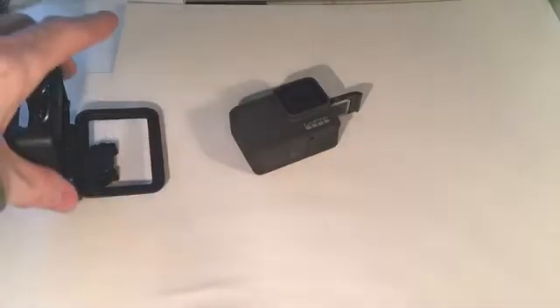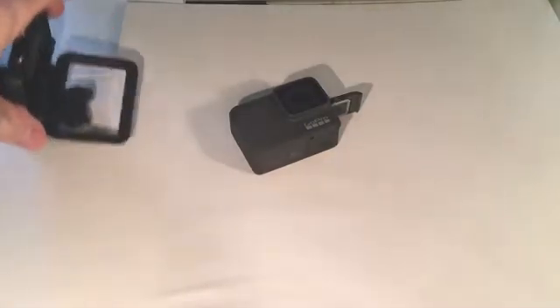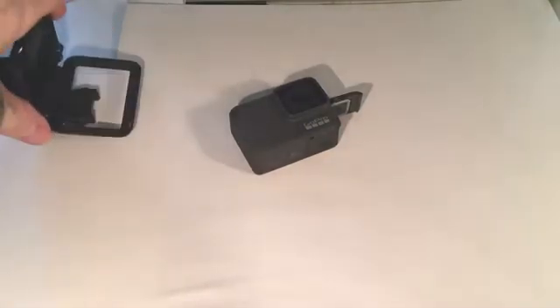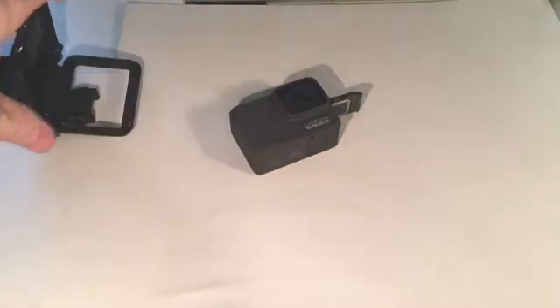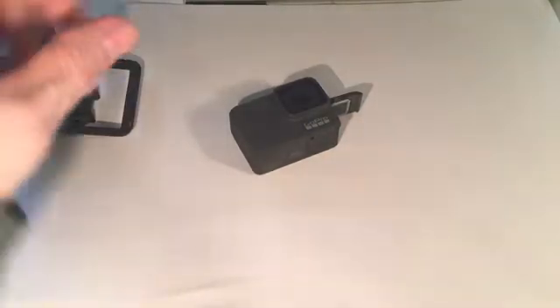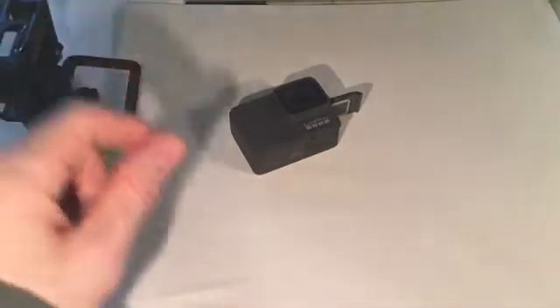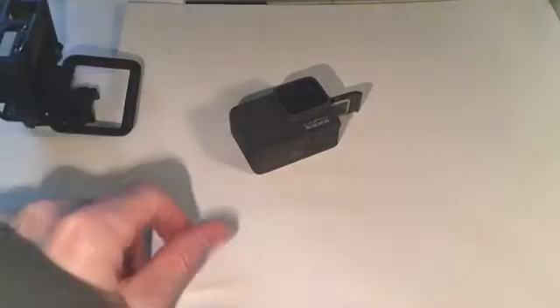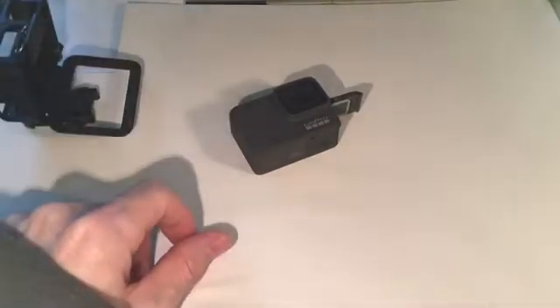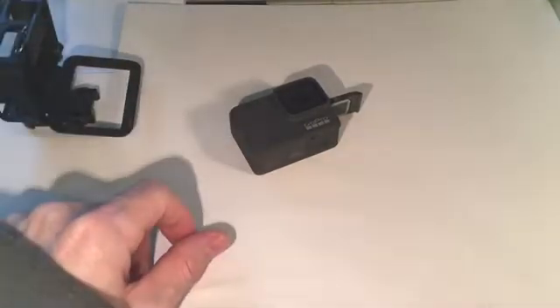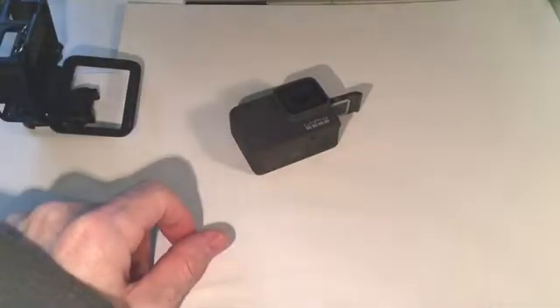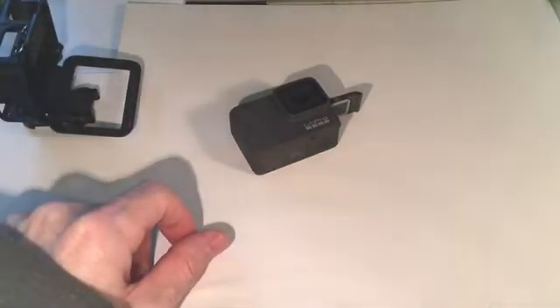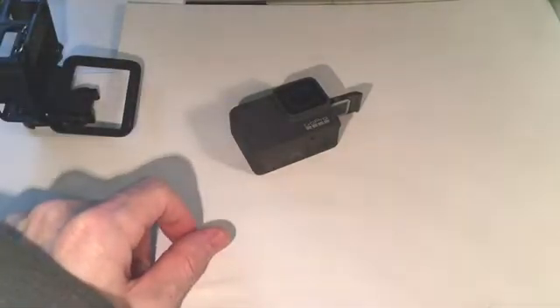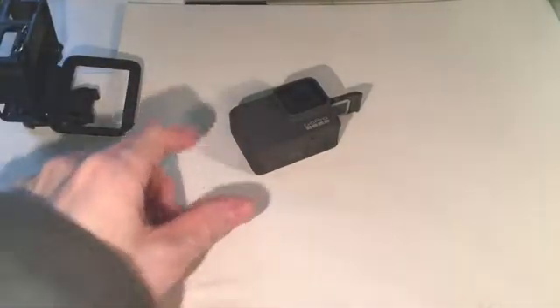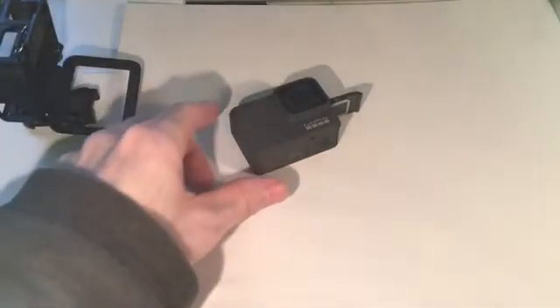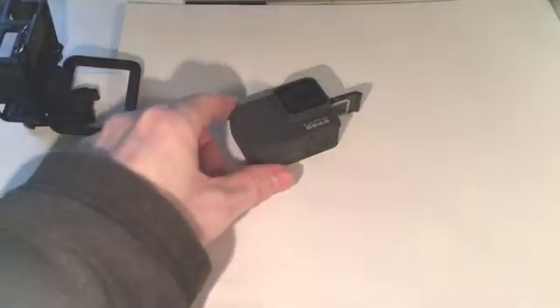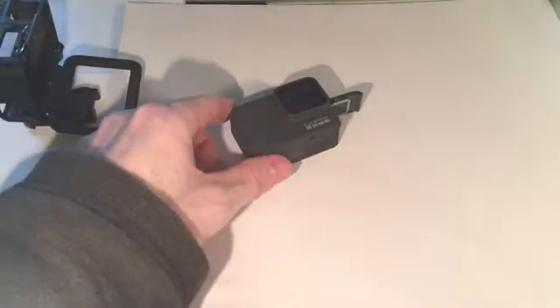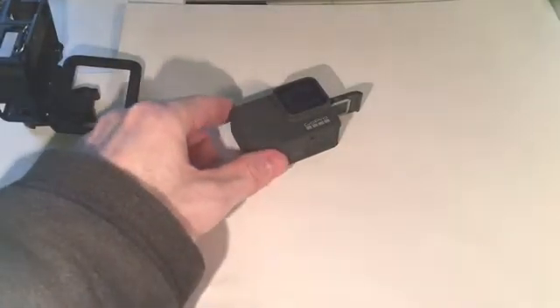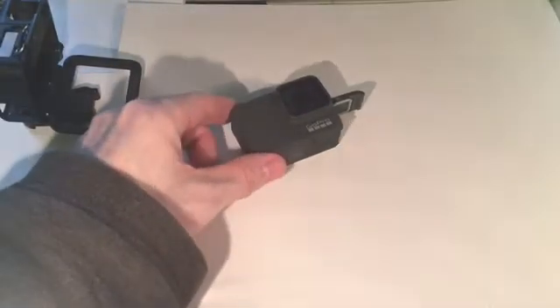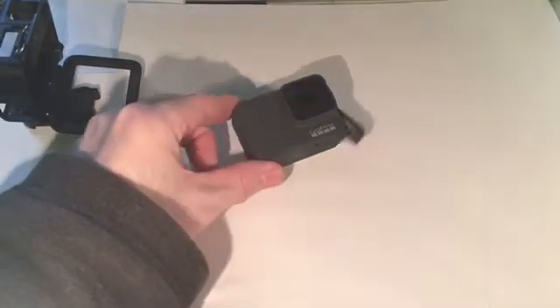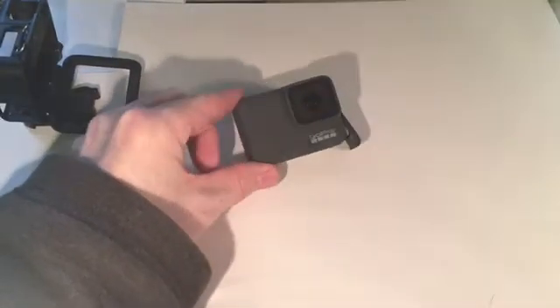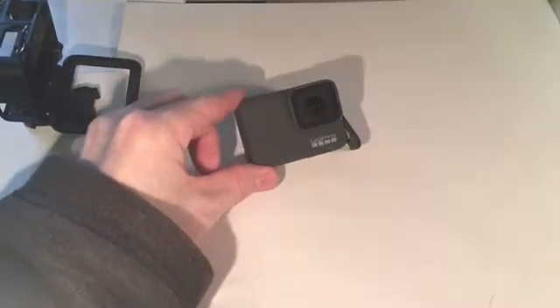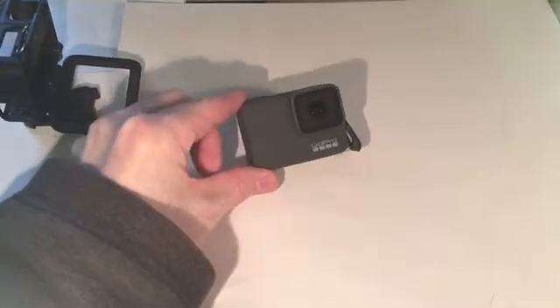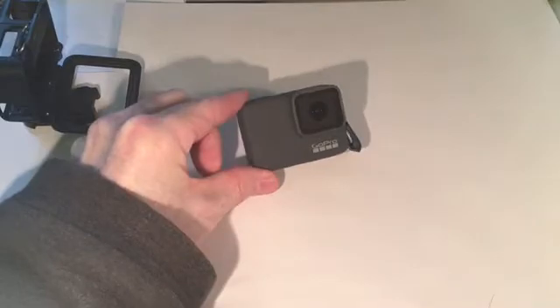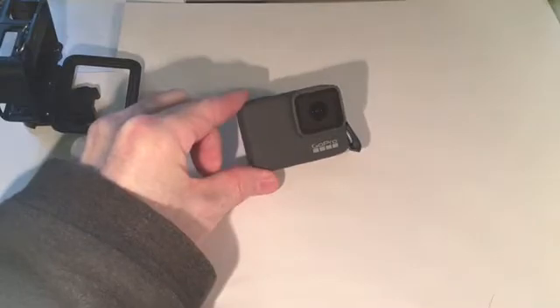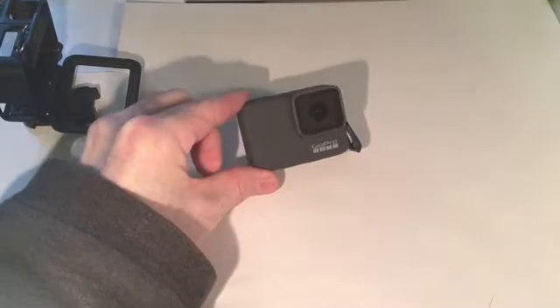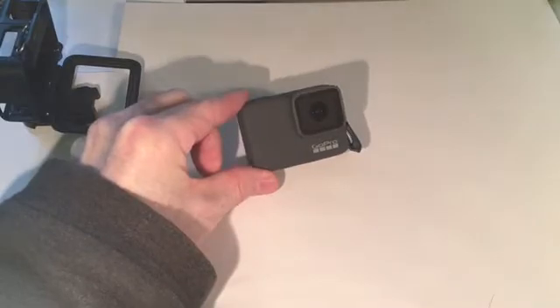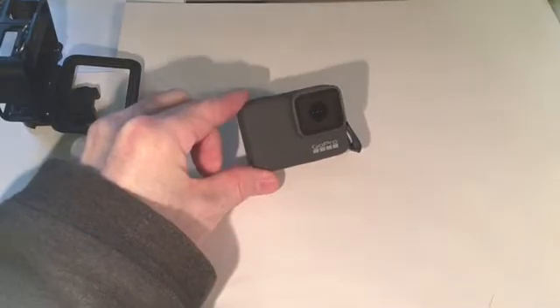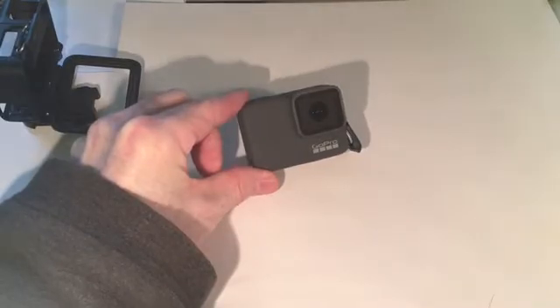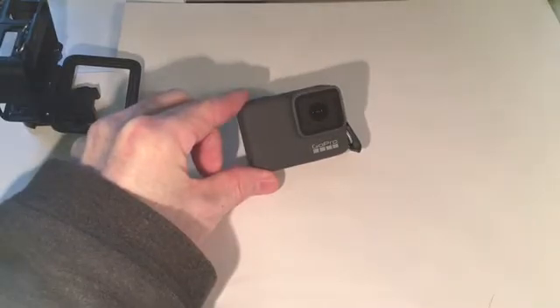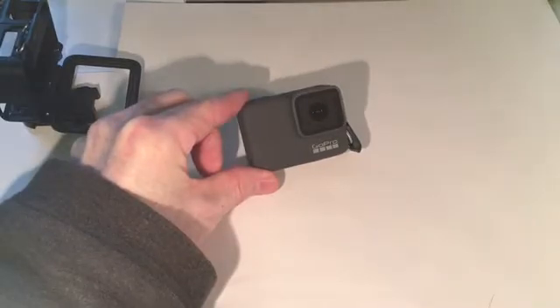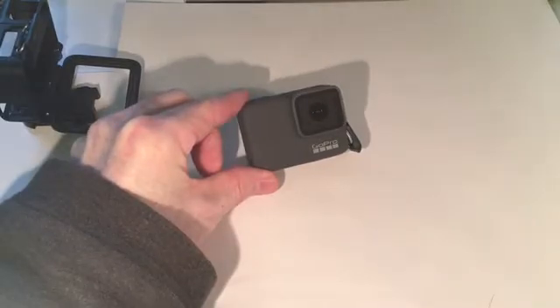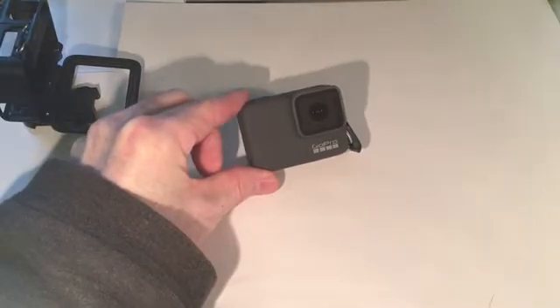The camera is fully charged now. As you can see, the status light has turned off.